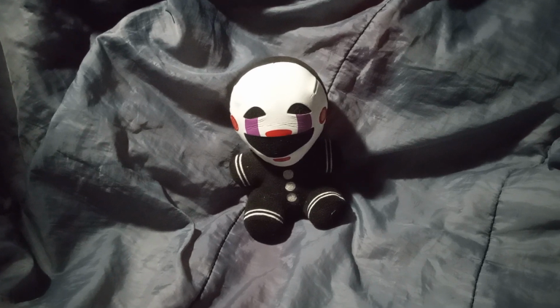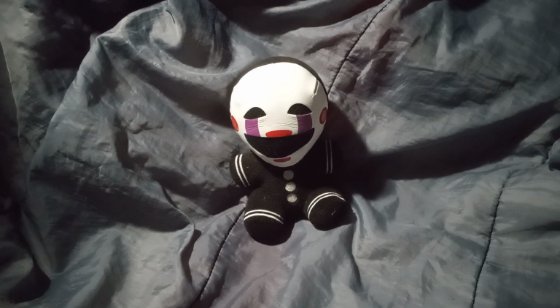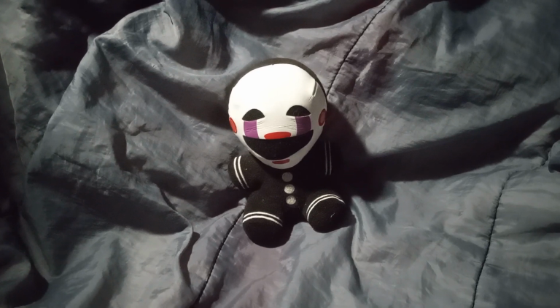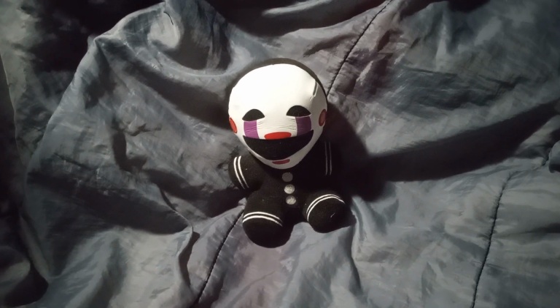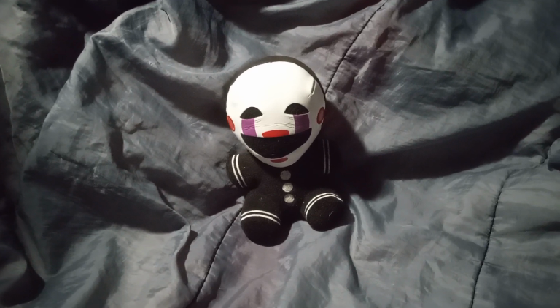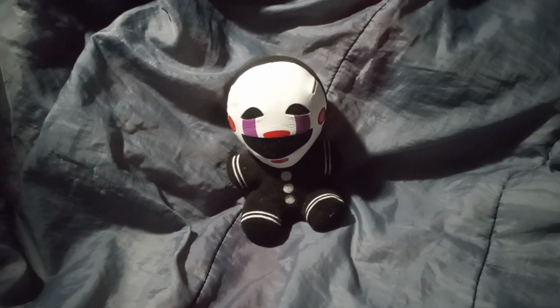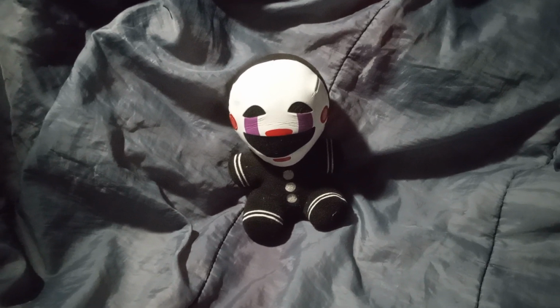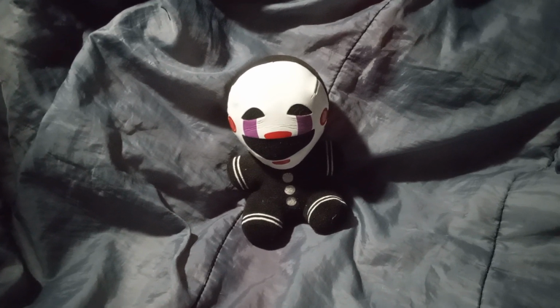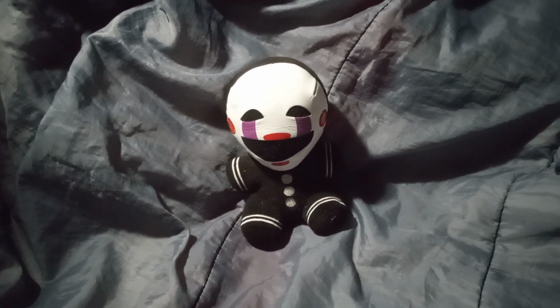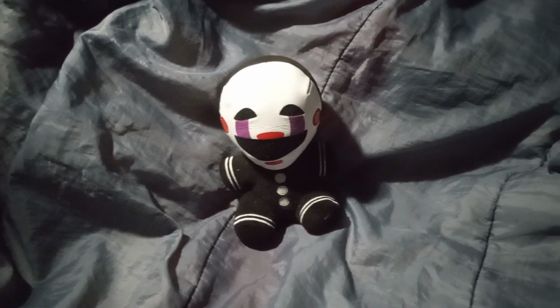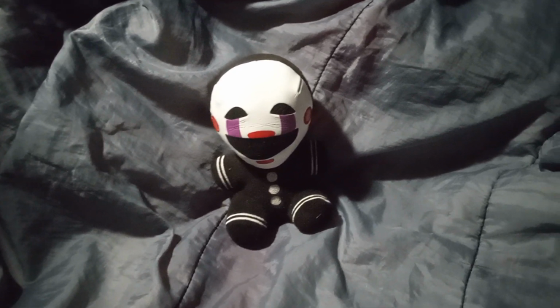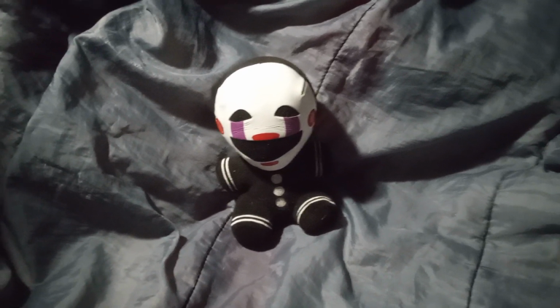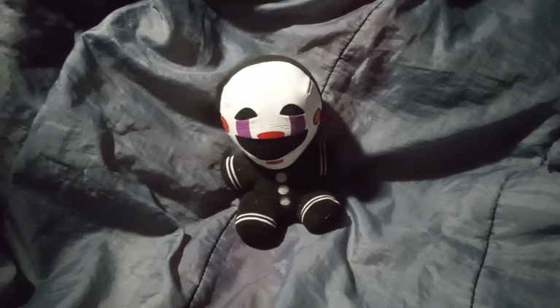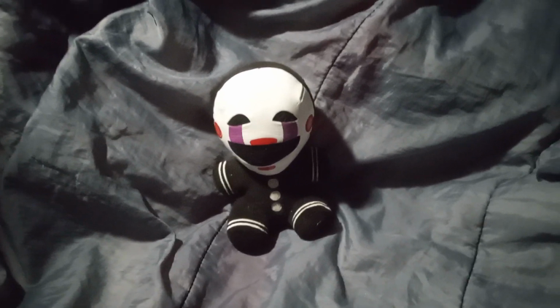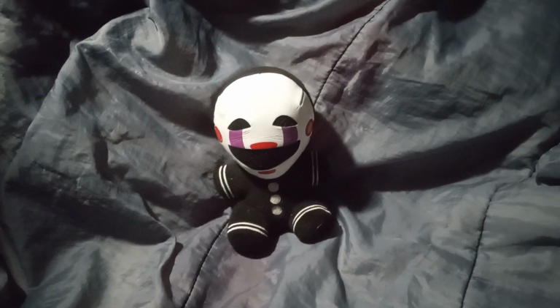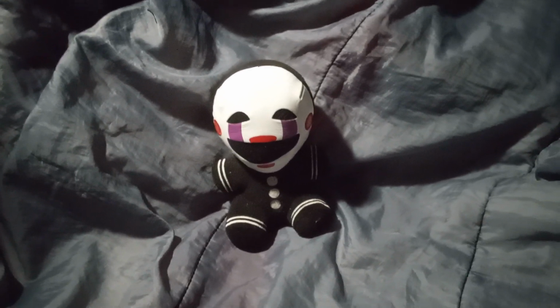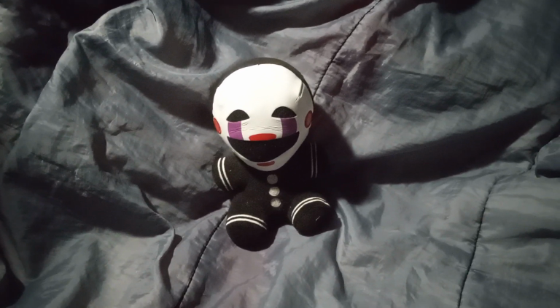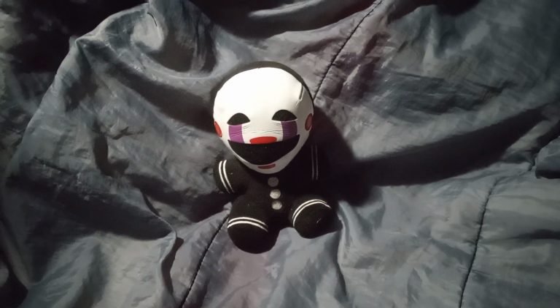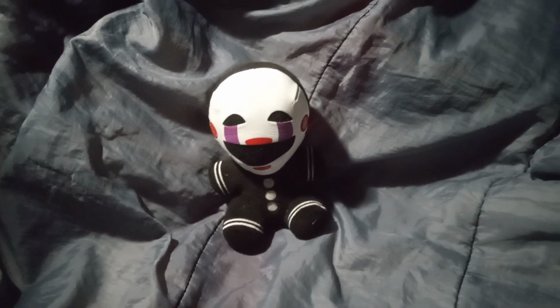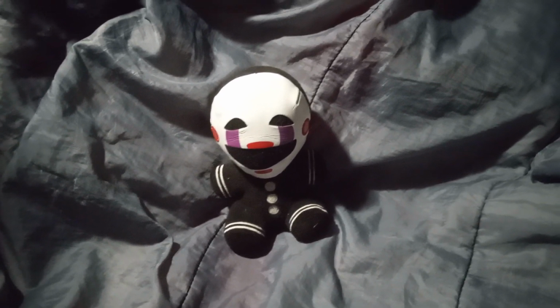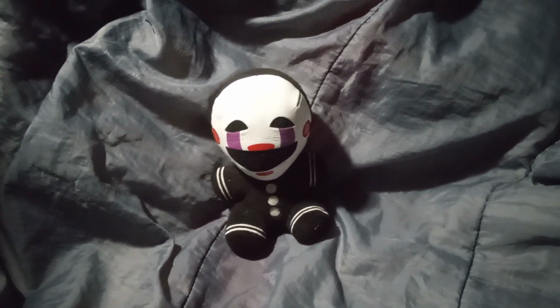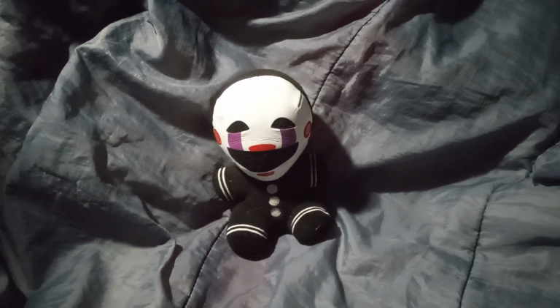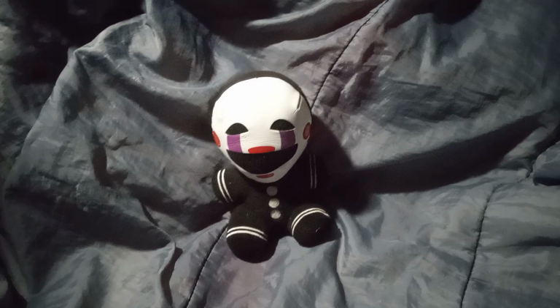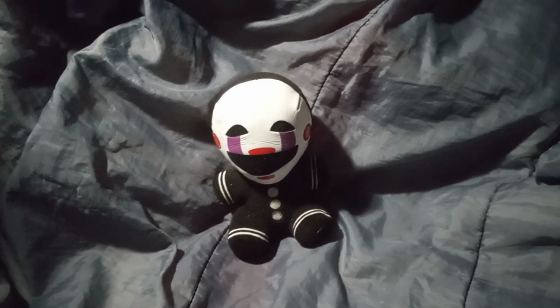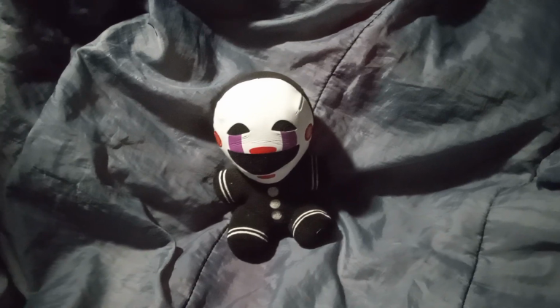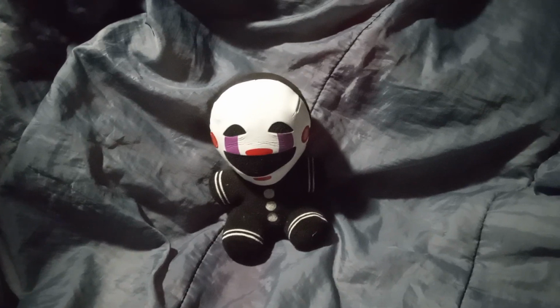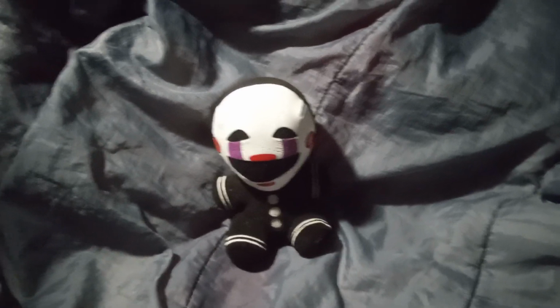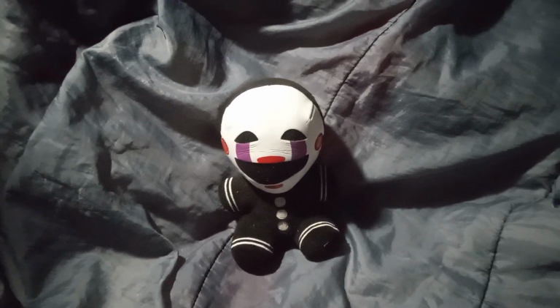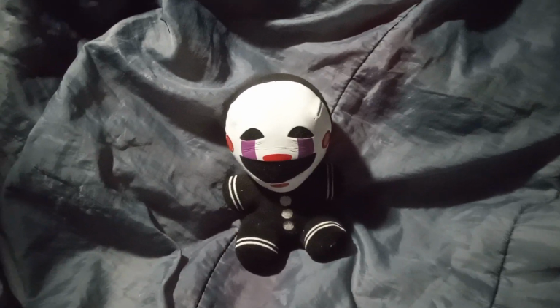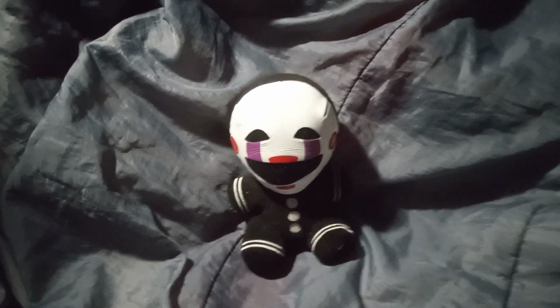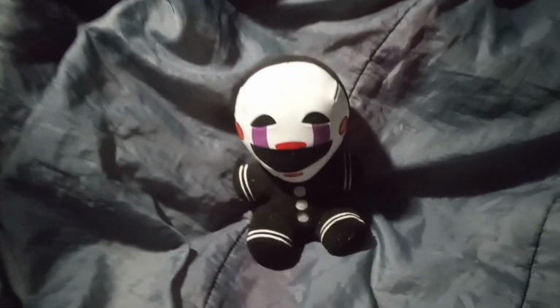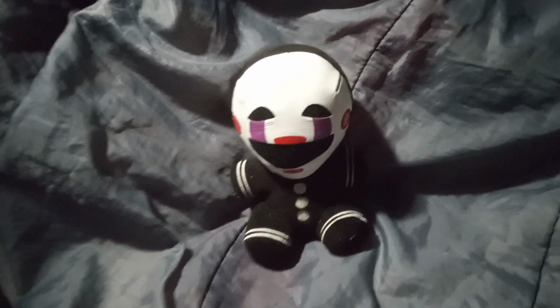Hey there everybody, today I'm going to be showing you my Five Nights at Freddy's 2 Marionette plushie.